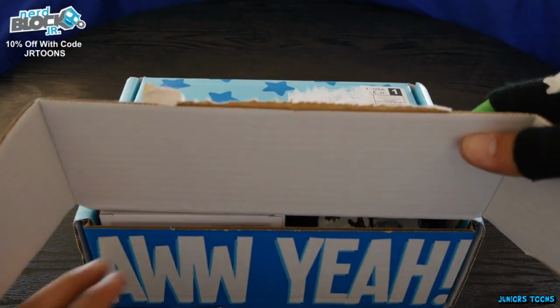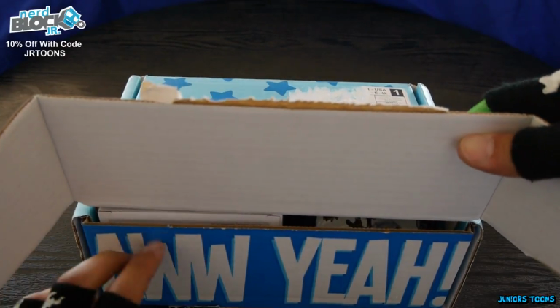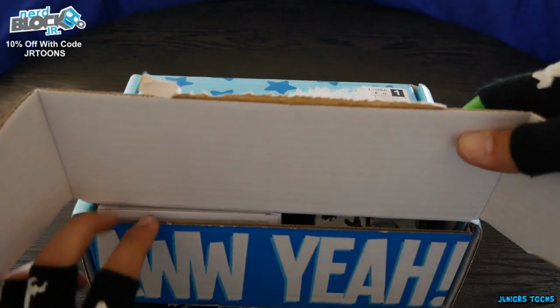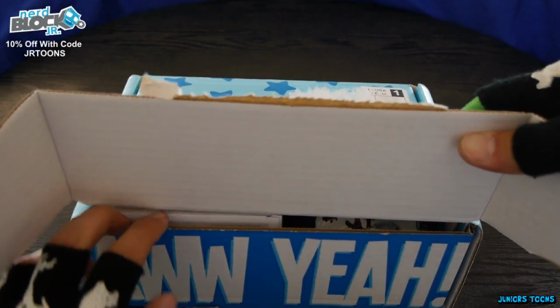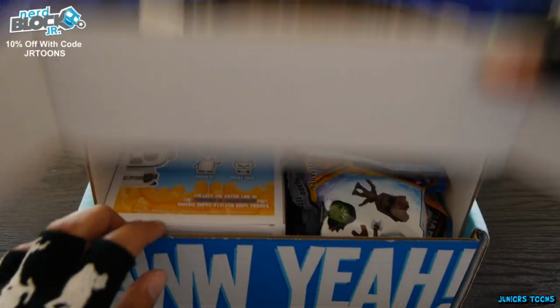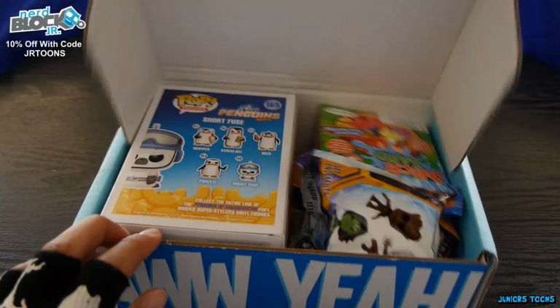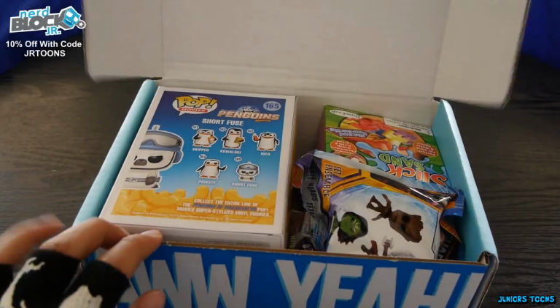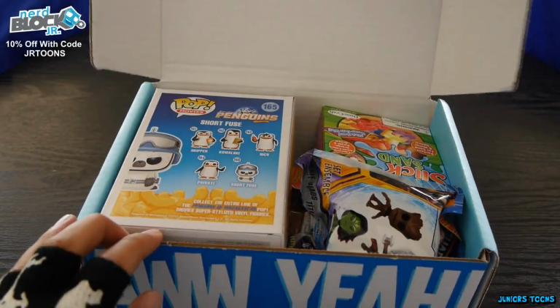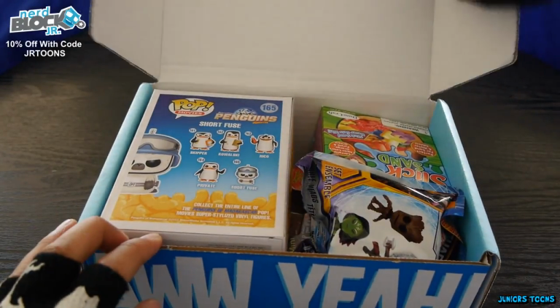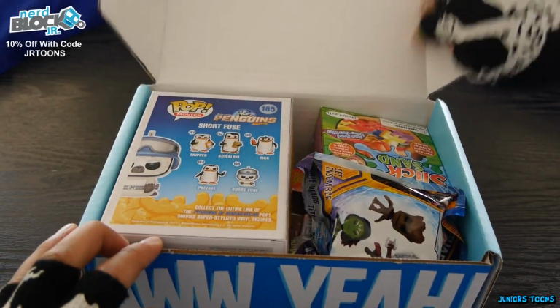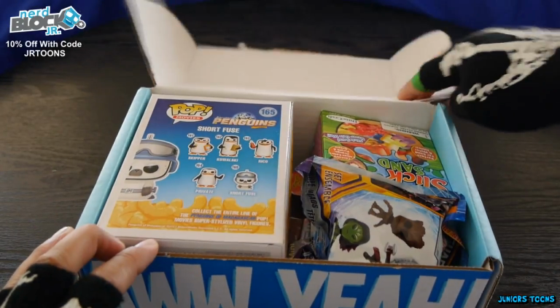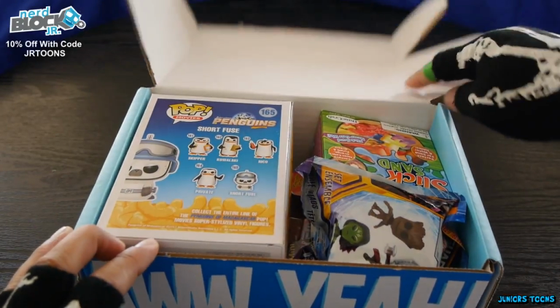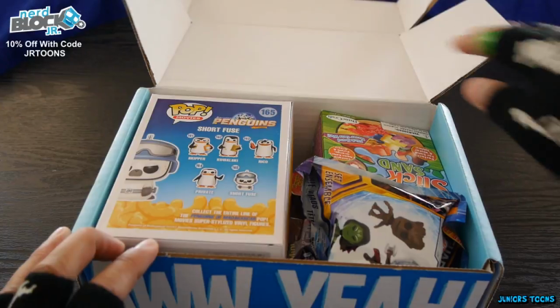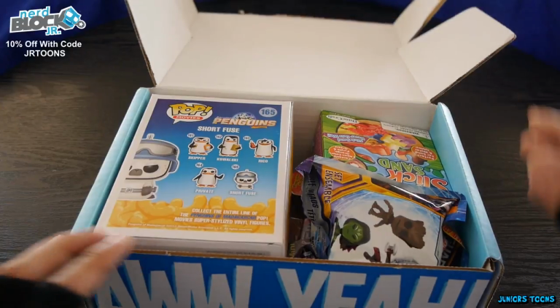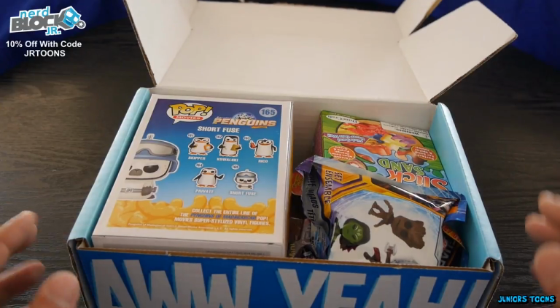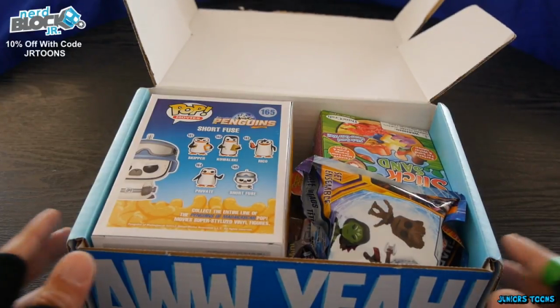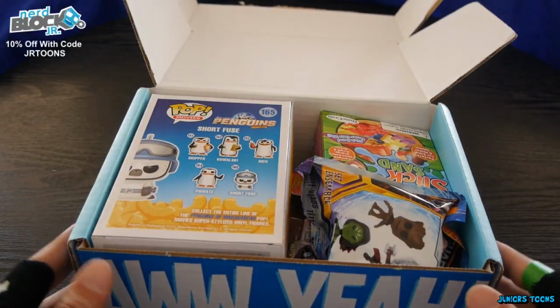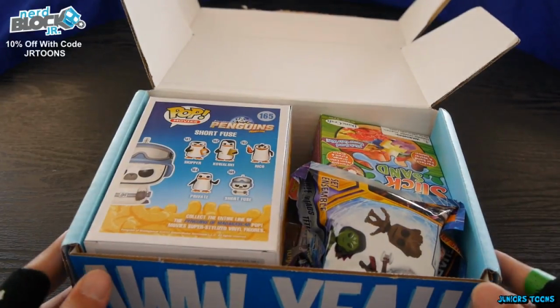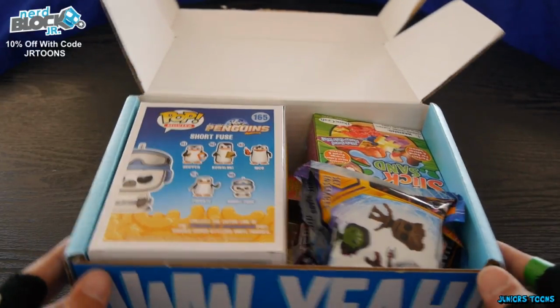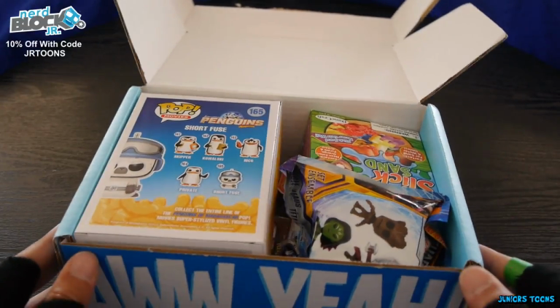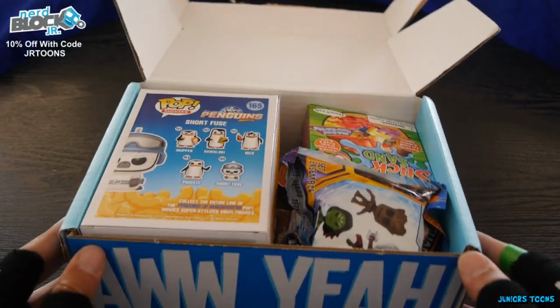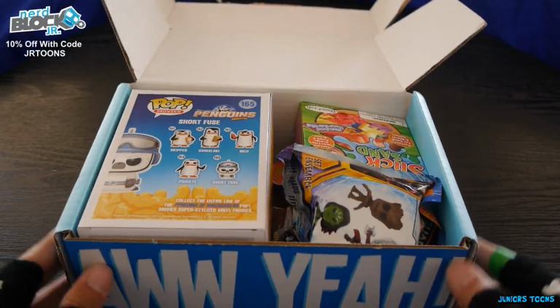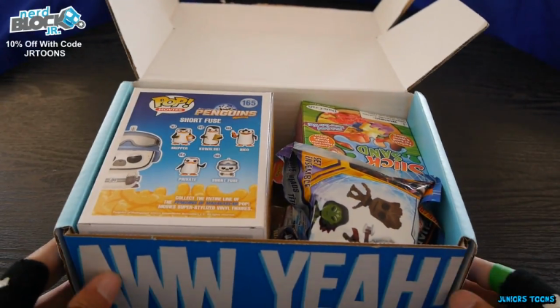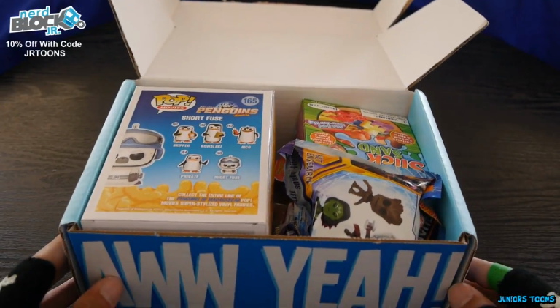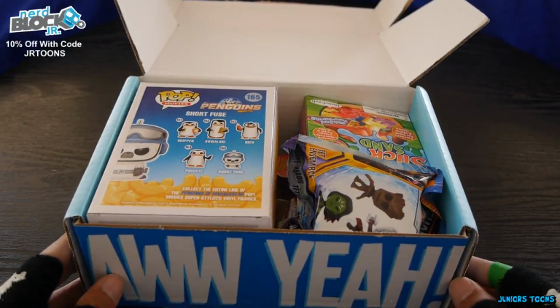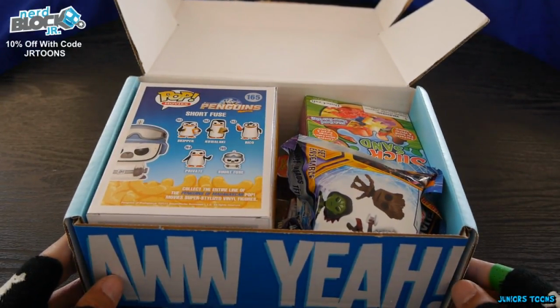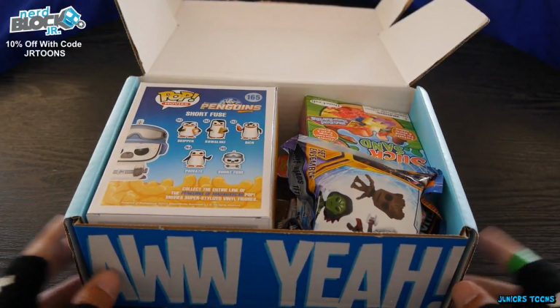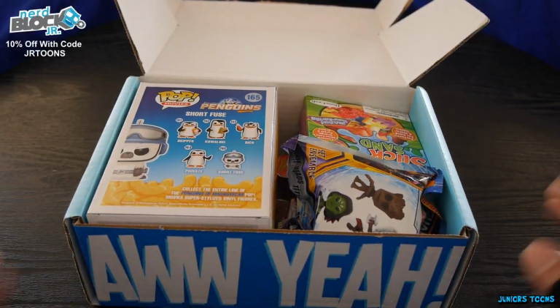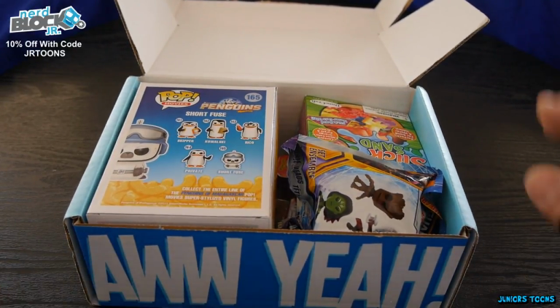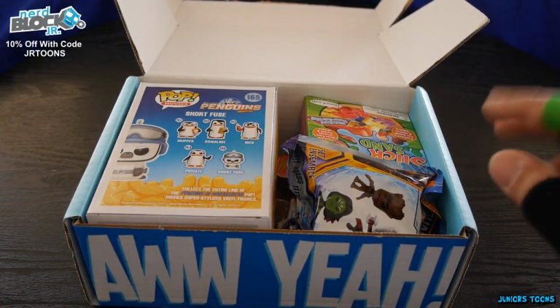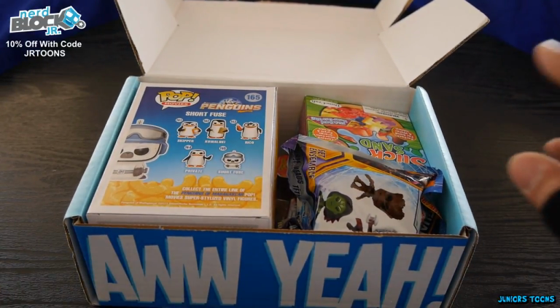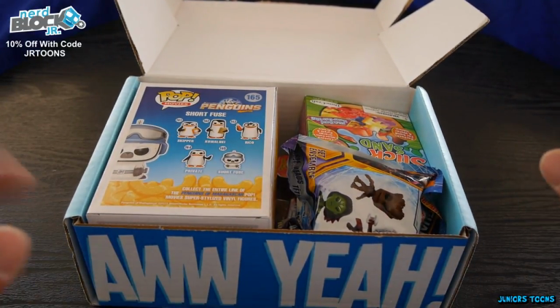Oh yeah! Let's see what we got. We got a pop figure, we got a blind bag, and we got some goodies you guys.